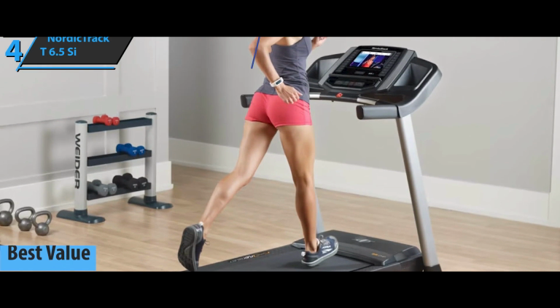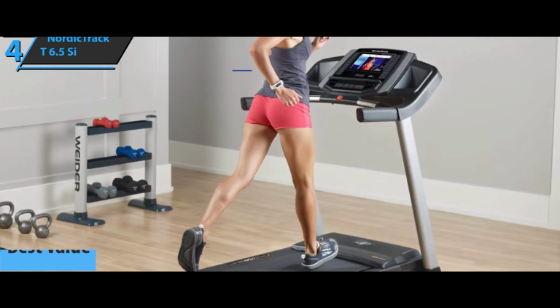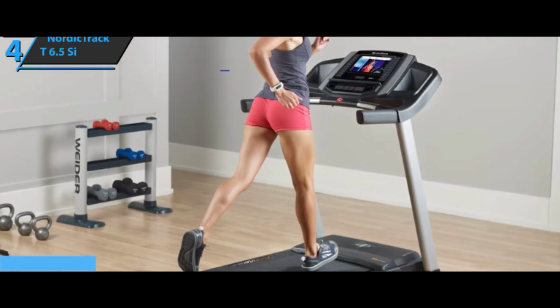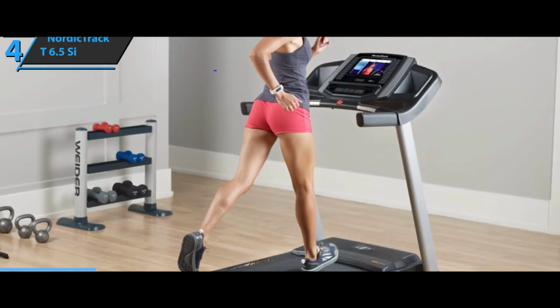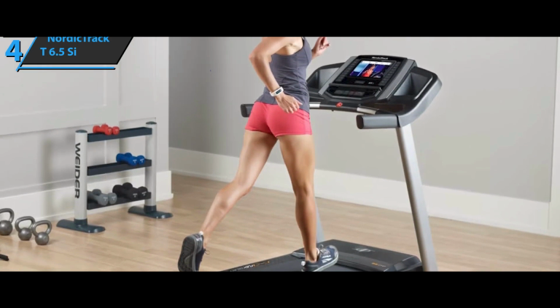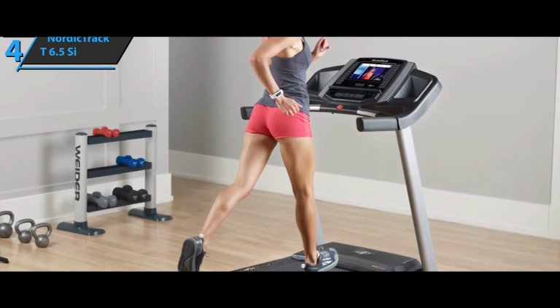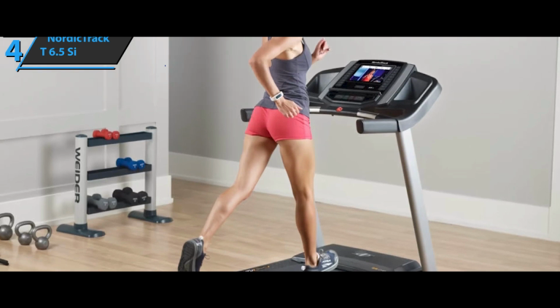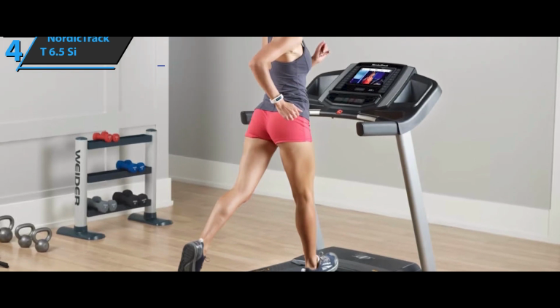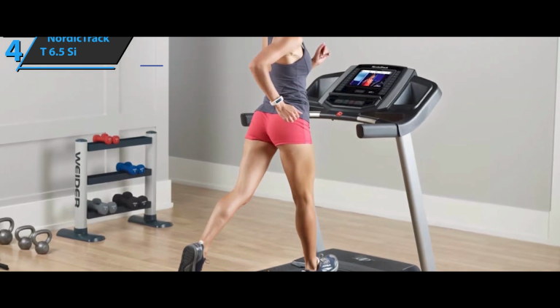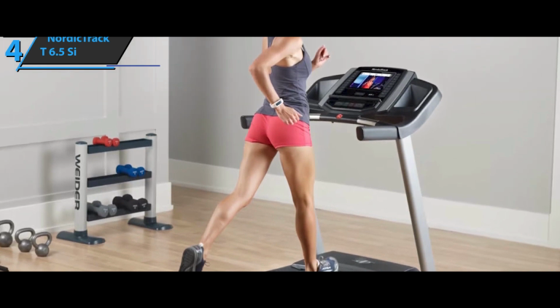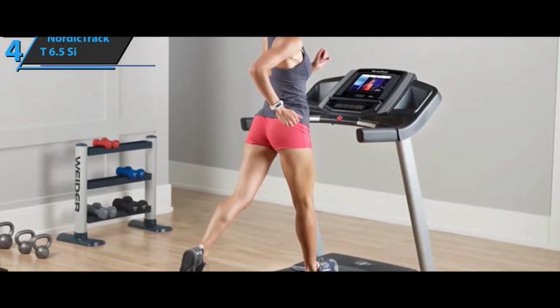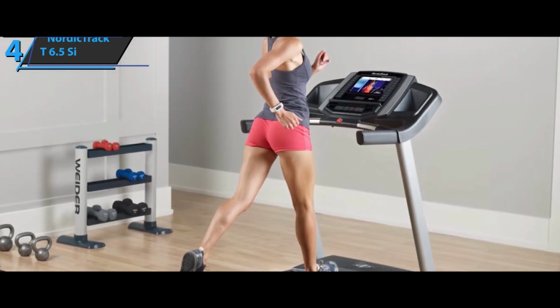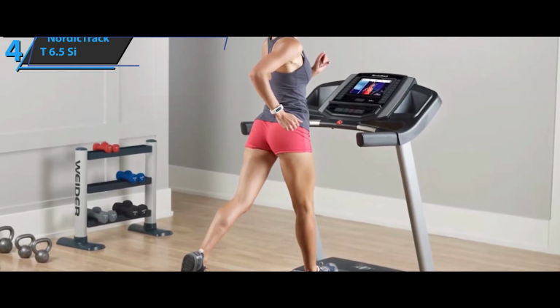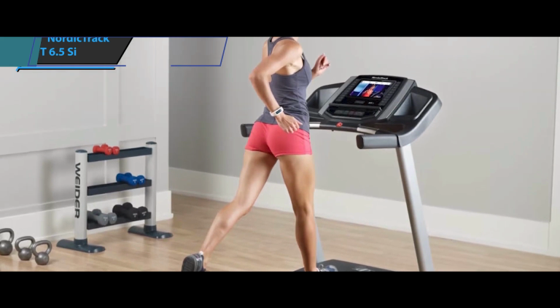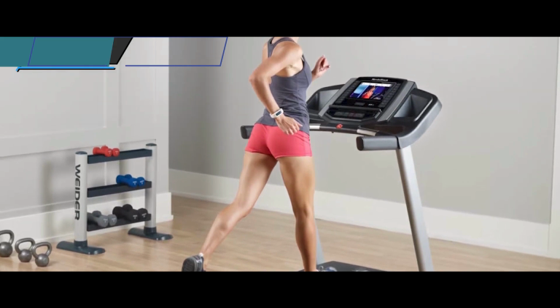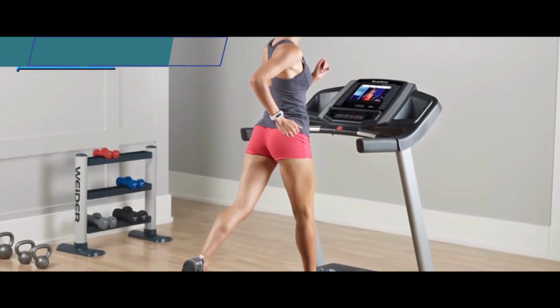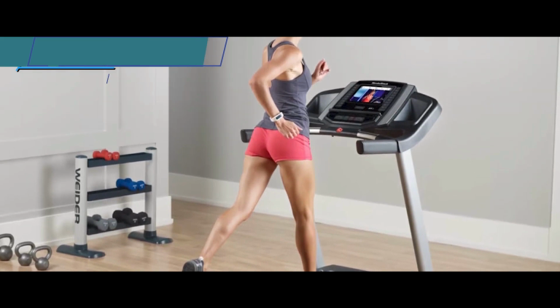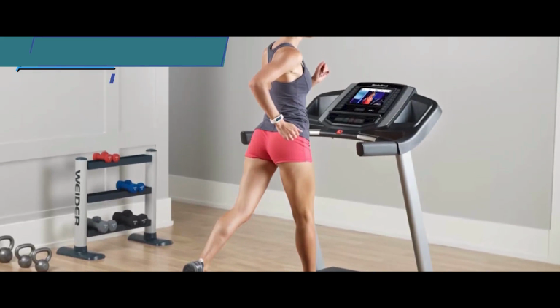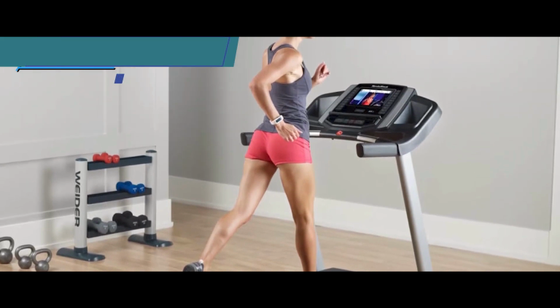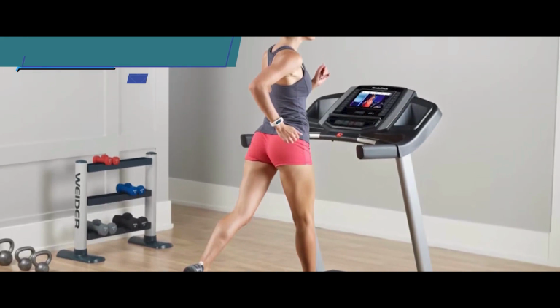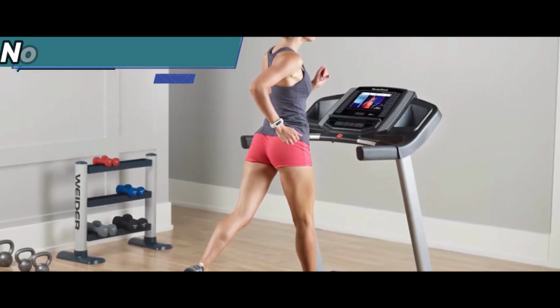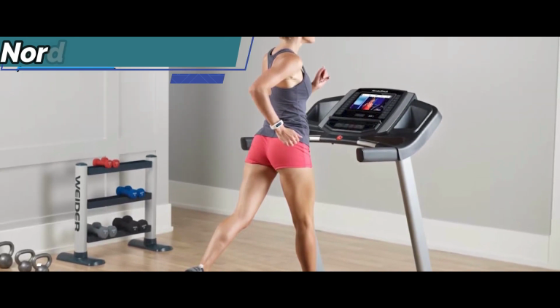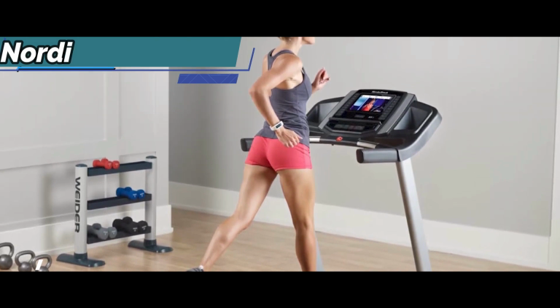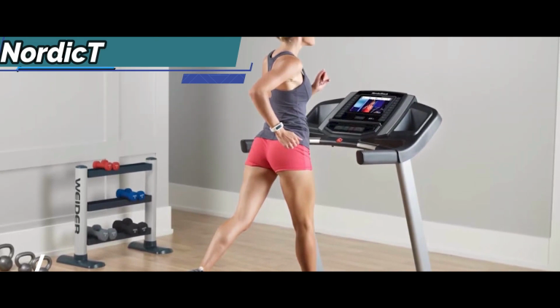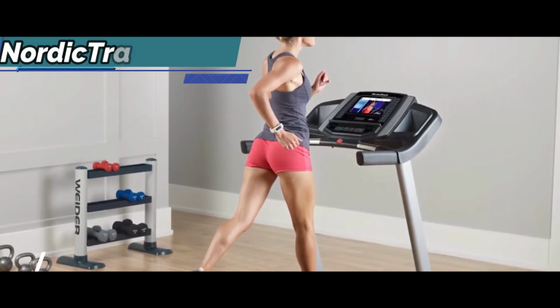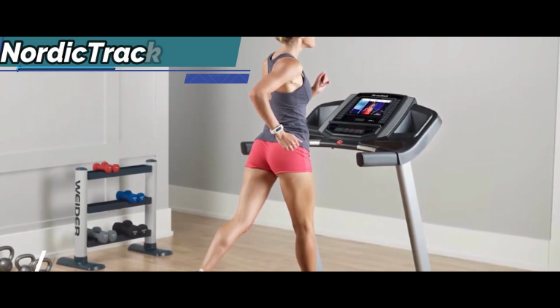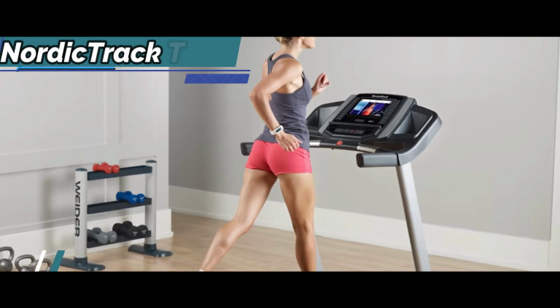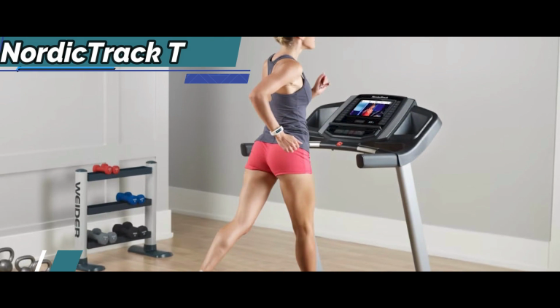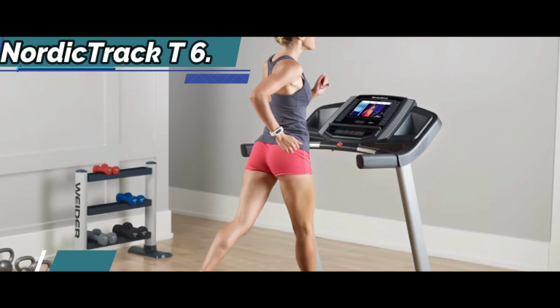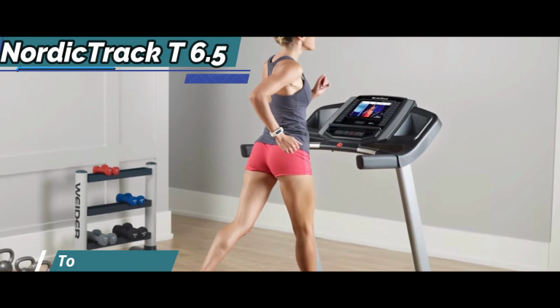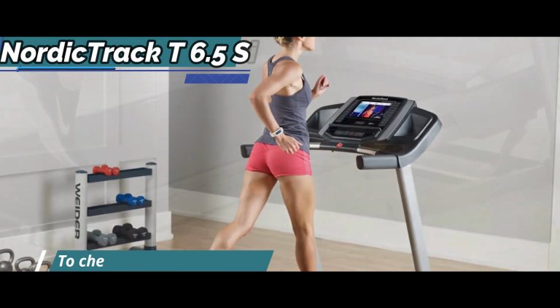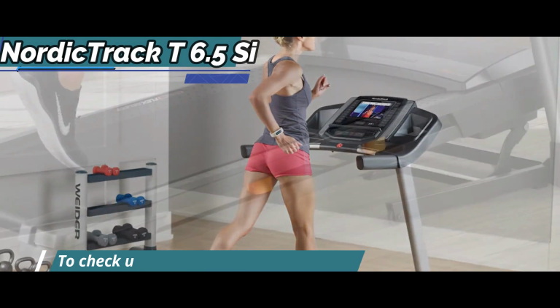The treadmill is also heavy, and some of the steps require the help of an extra person who can support the weight of the belt.